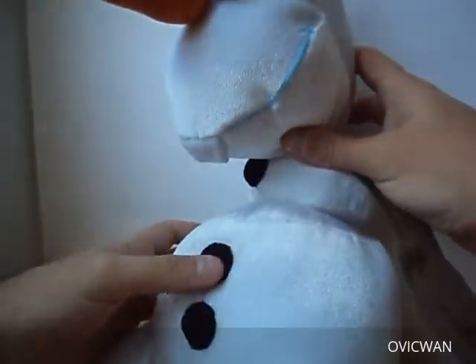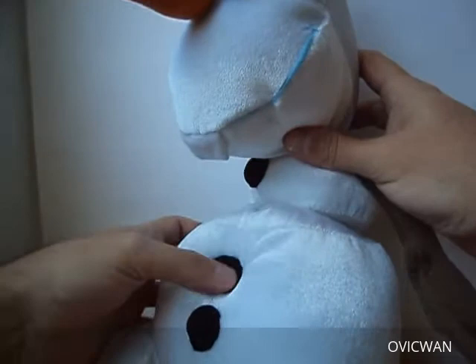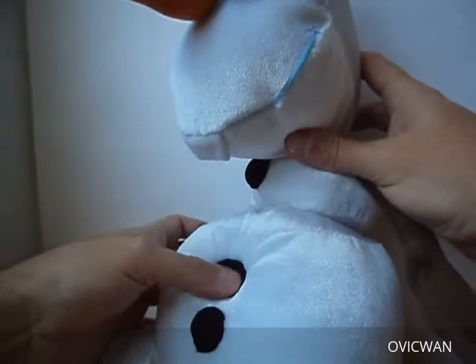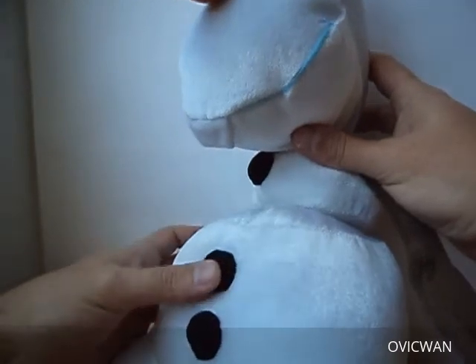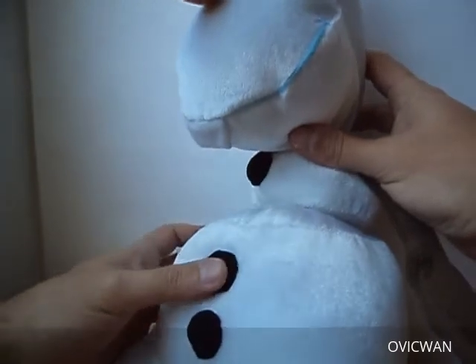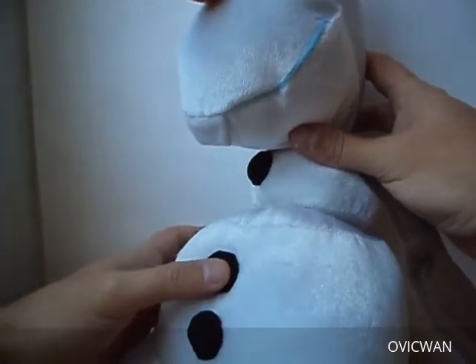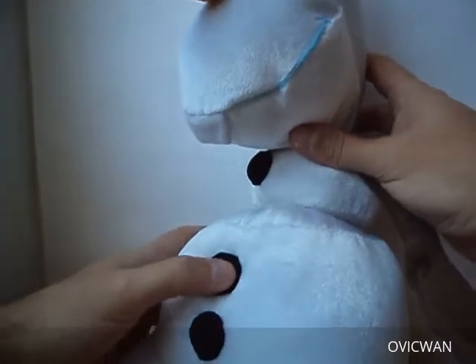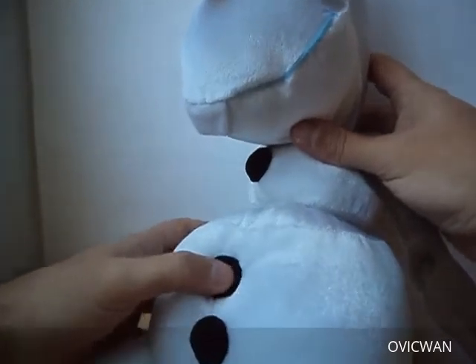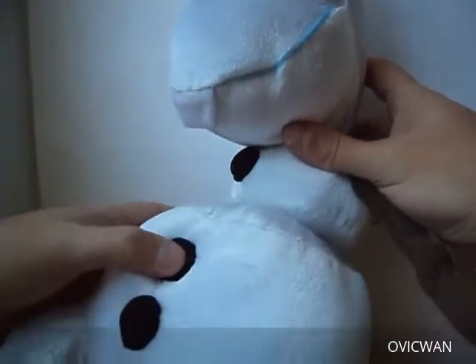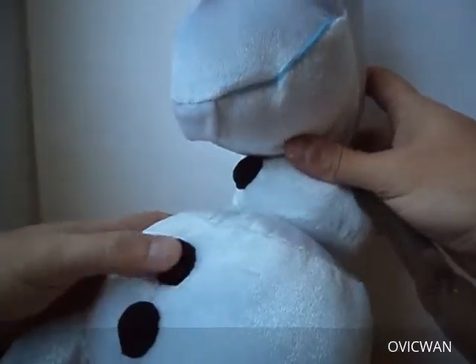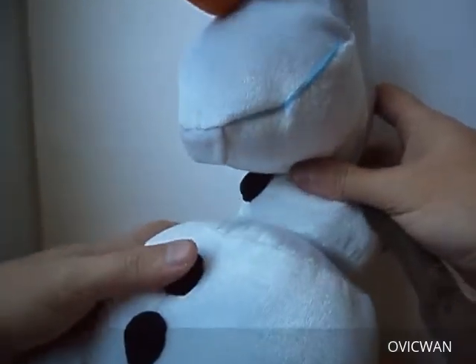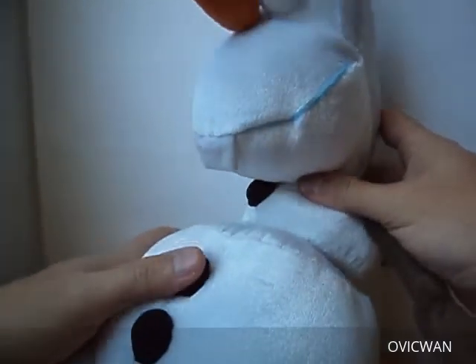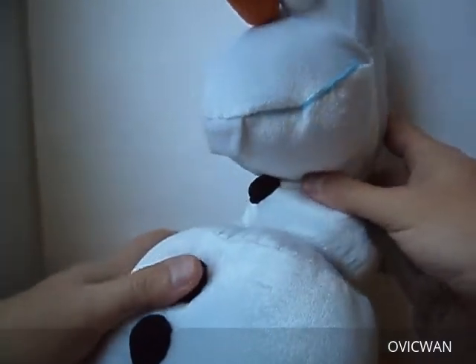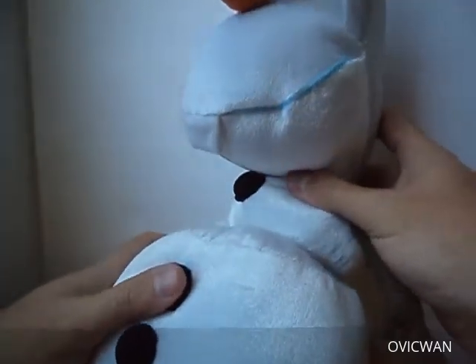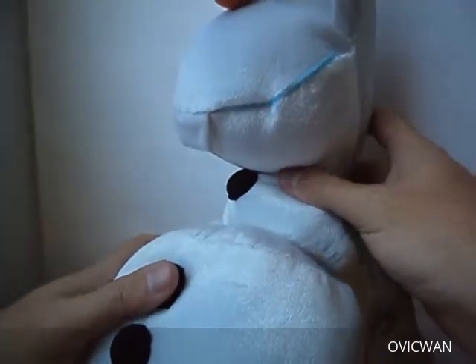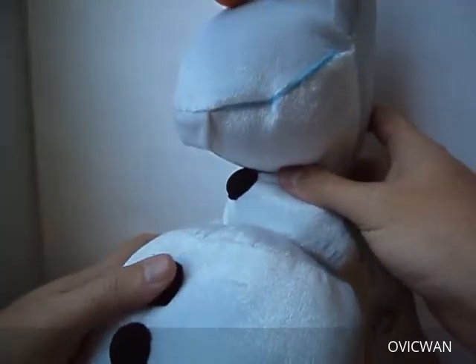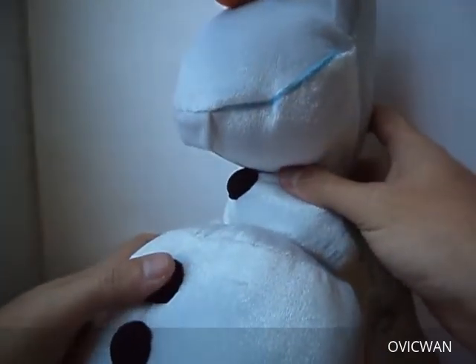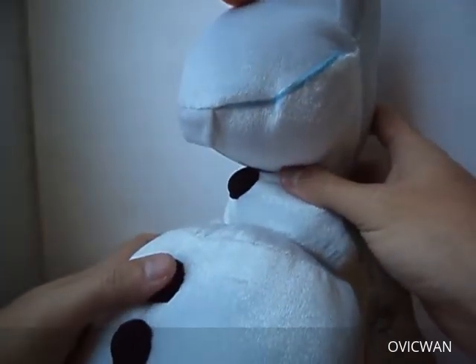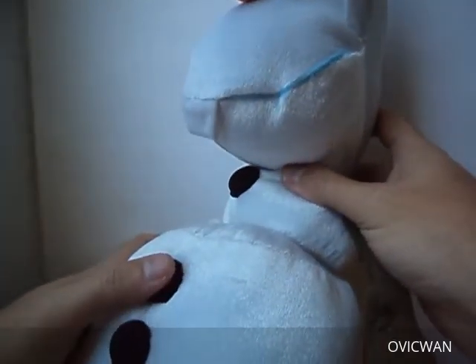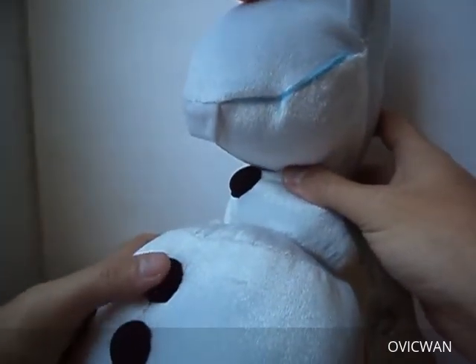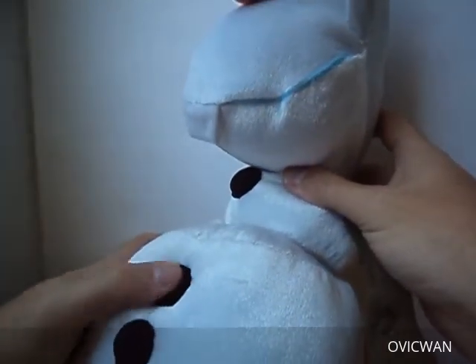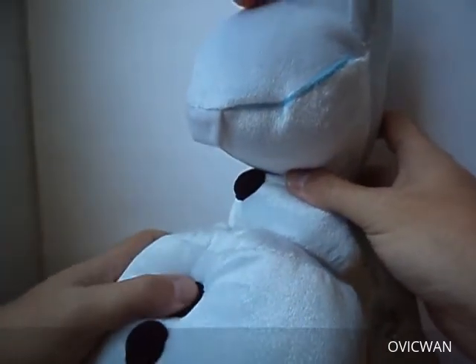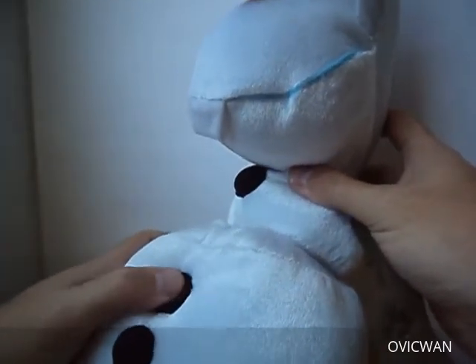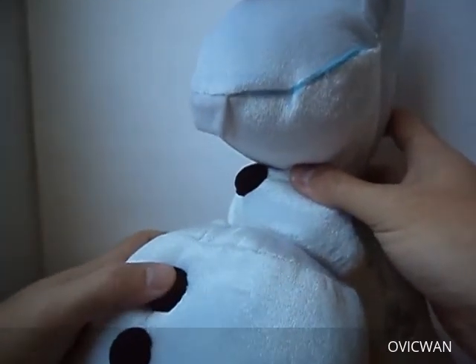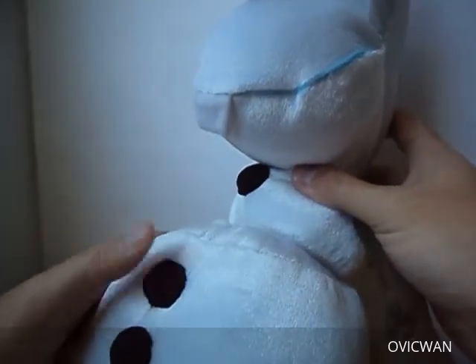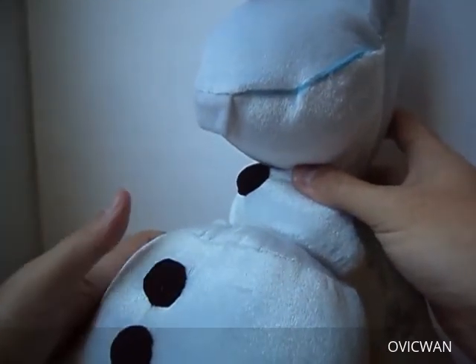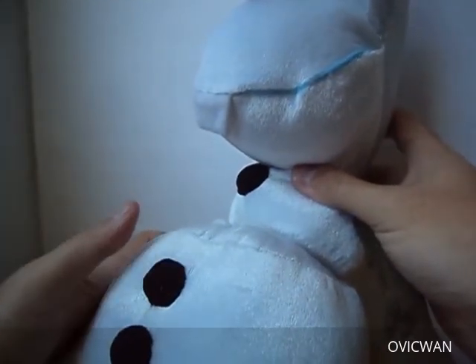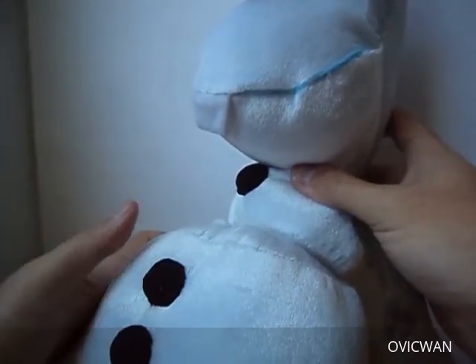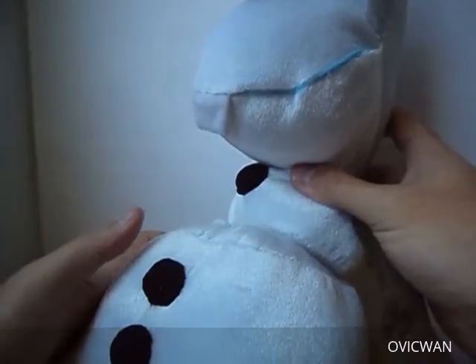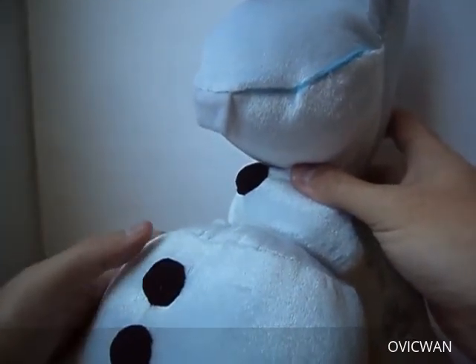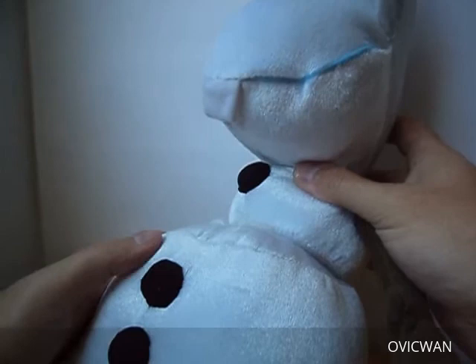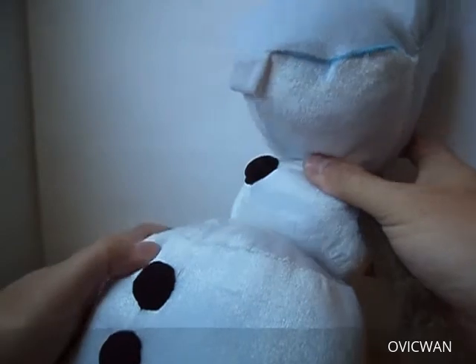Heads up! Why are you hanging off the earth like a bat? And who's the funky looking donkey over there?